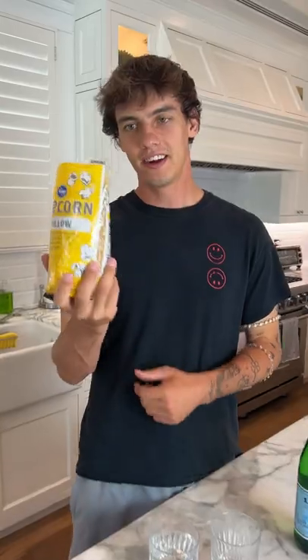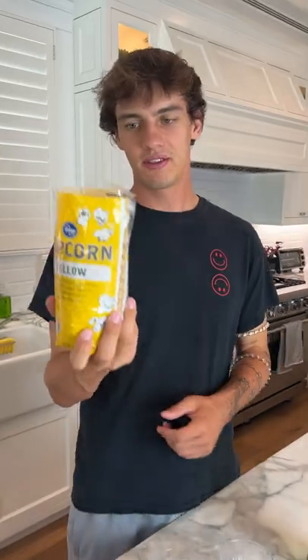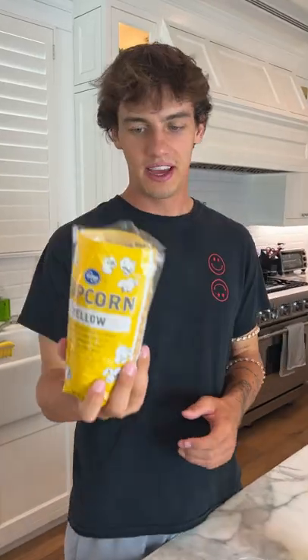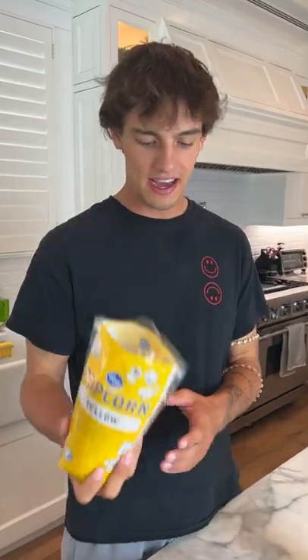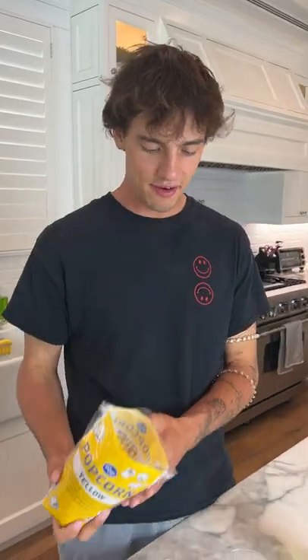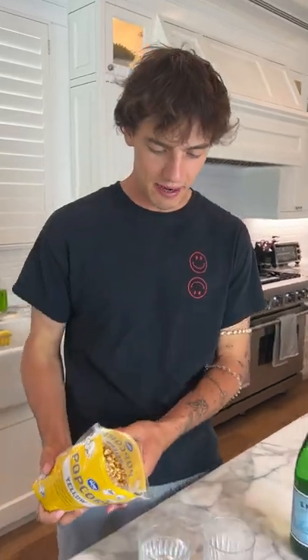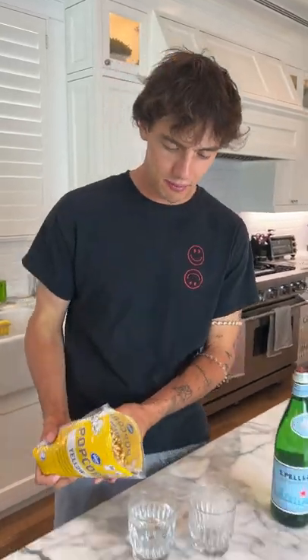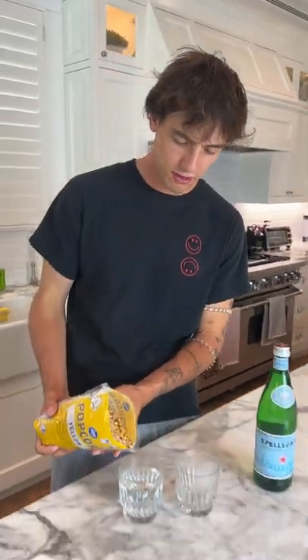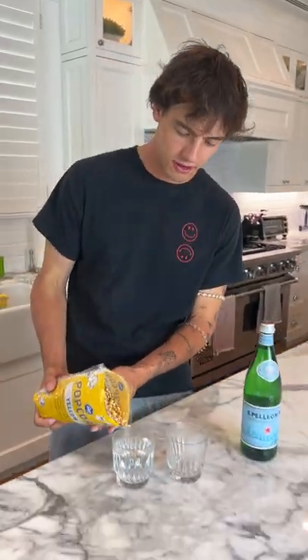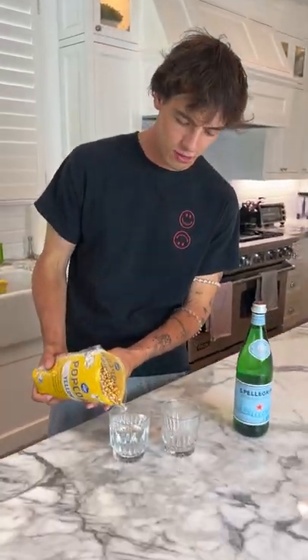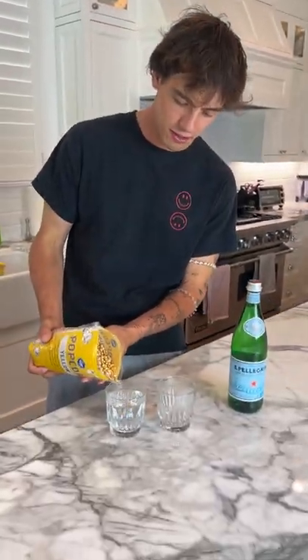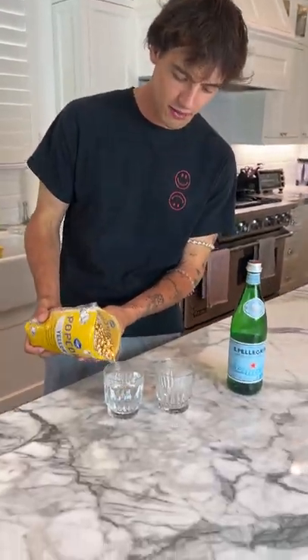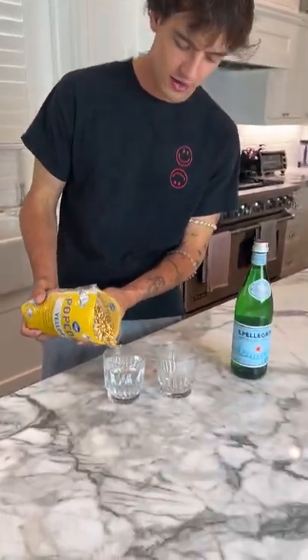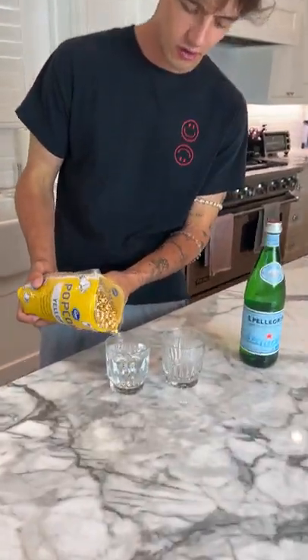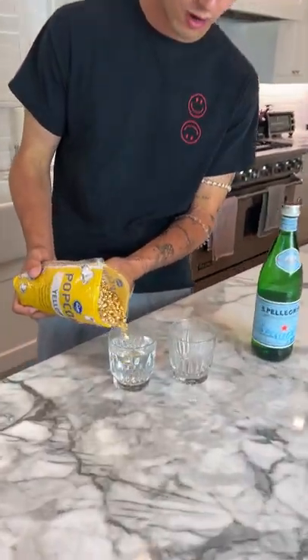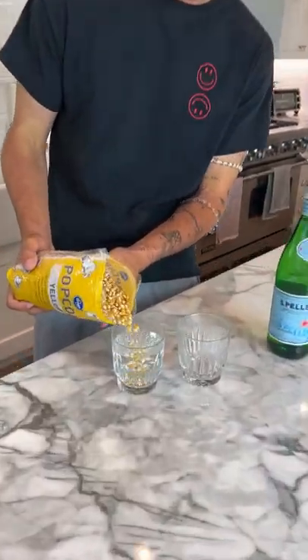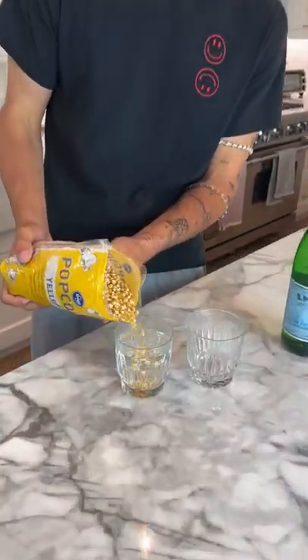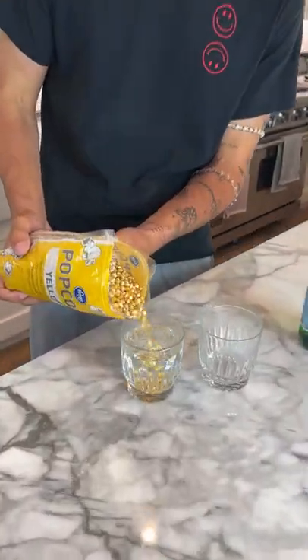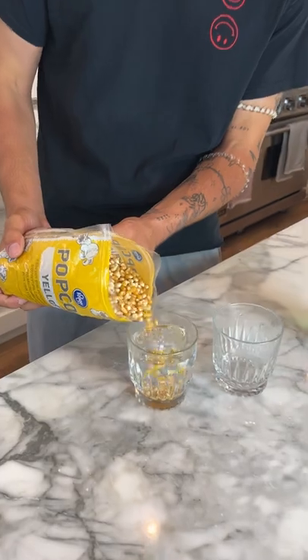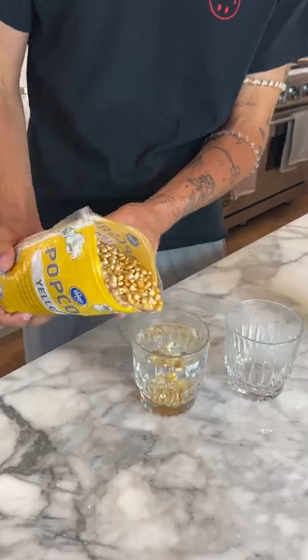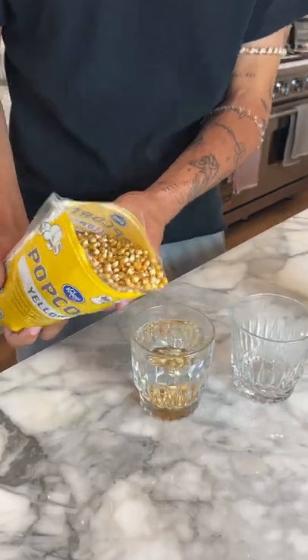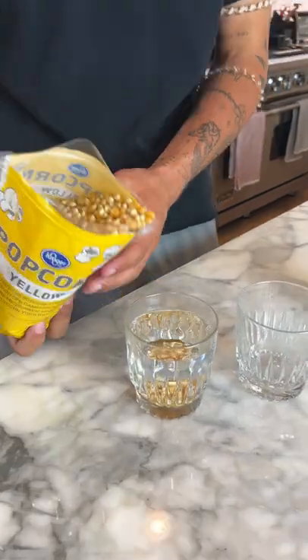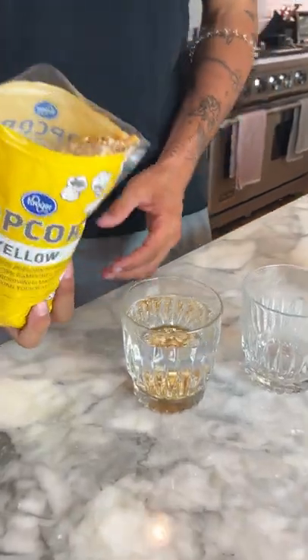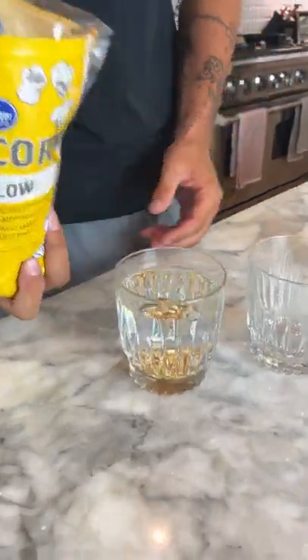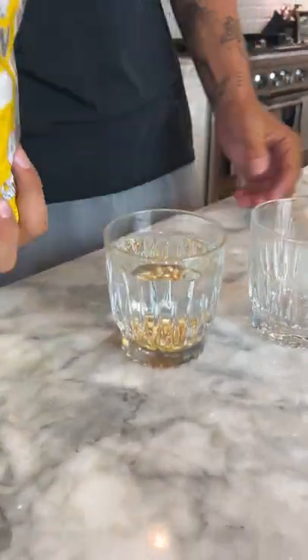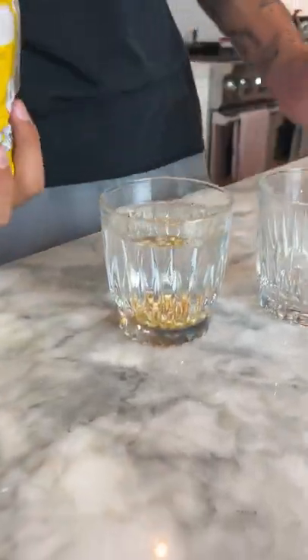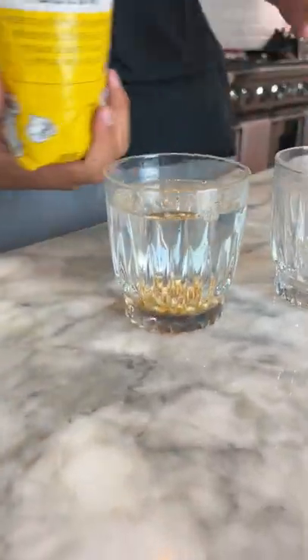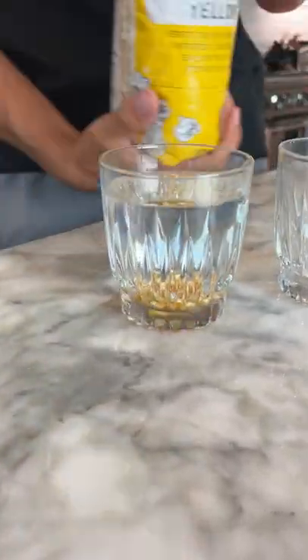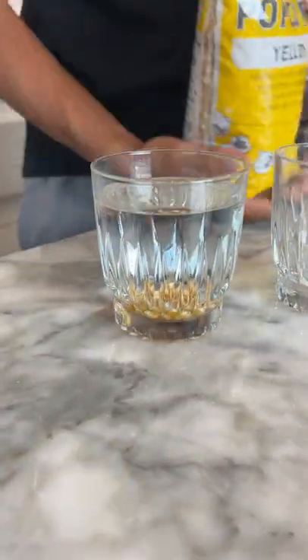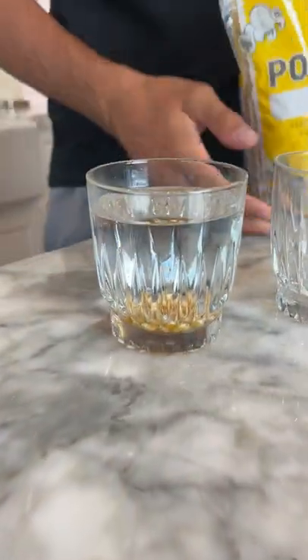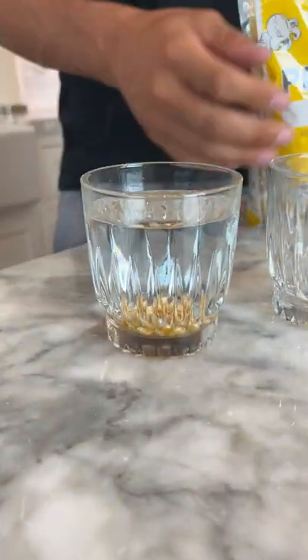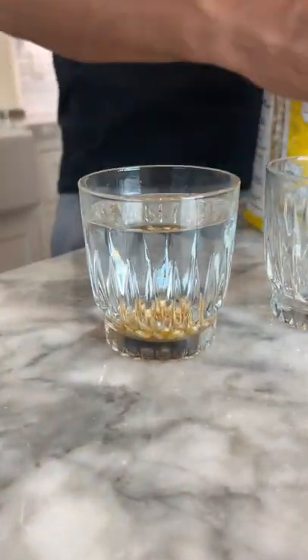Alright, so we have our popcorn kernels. We put them in regular water, and look — they just sink to the bottom. Nothing.